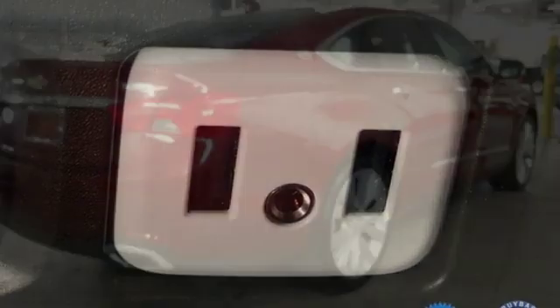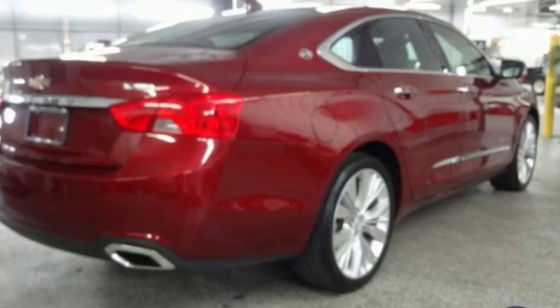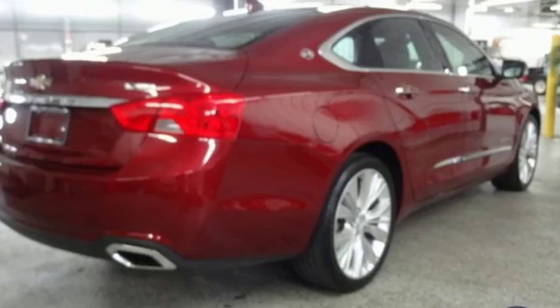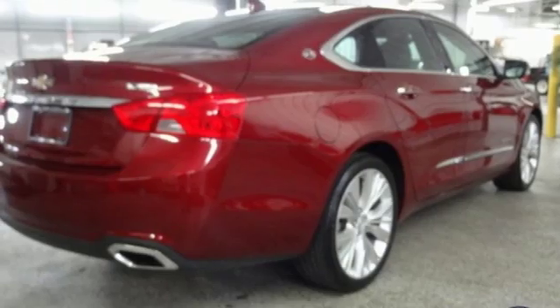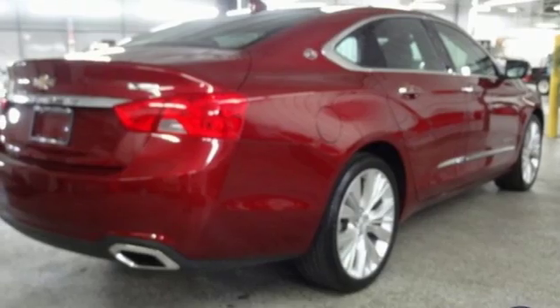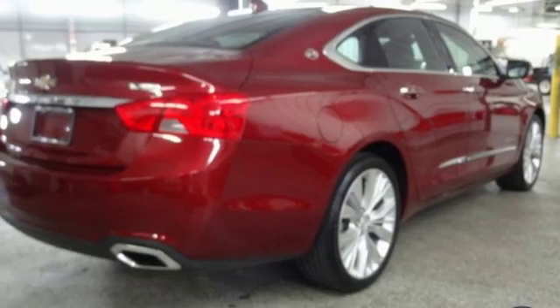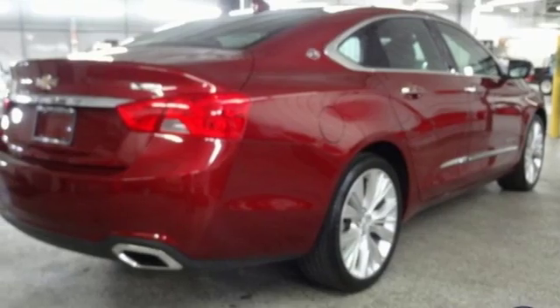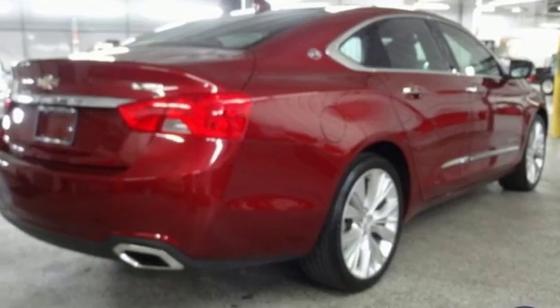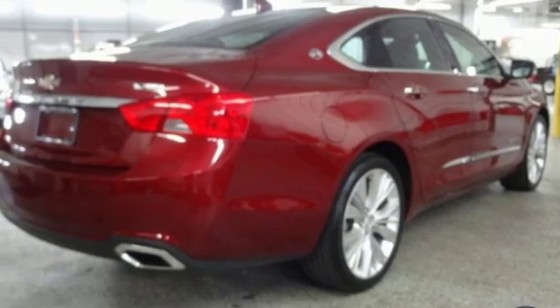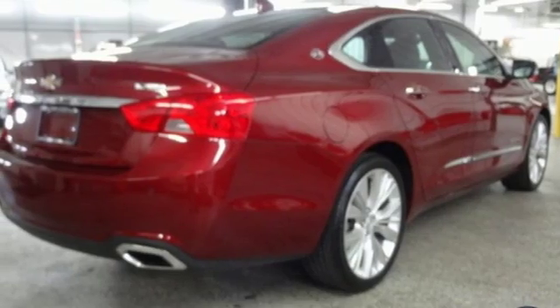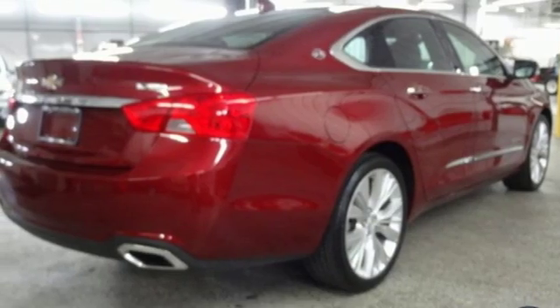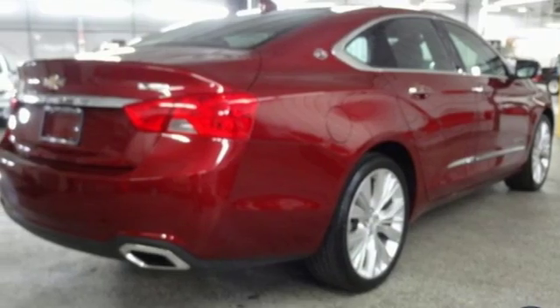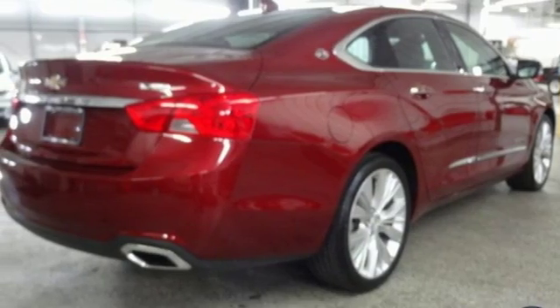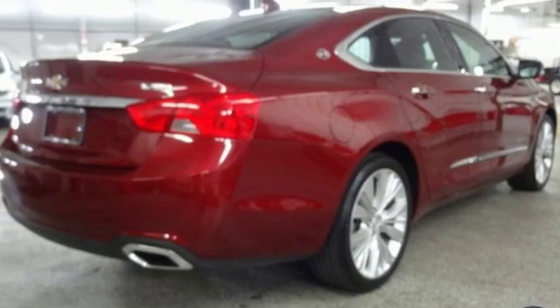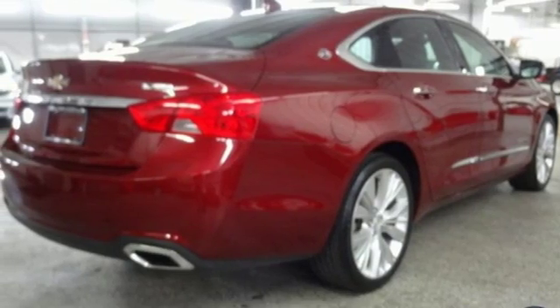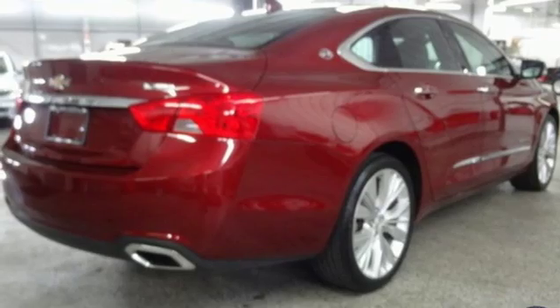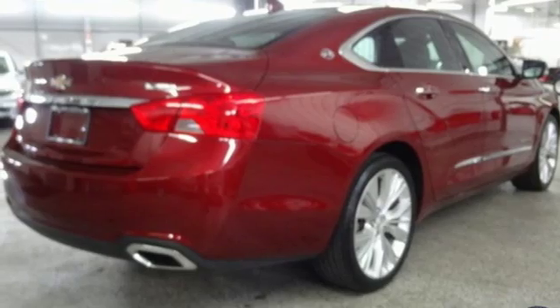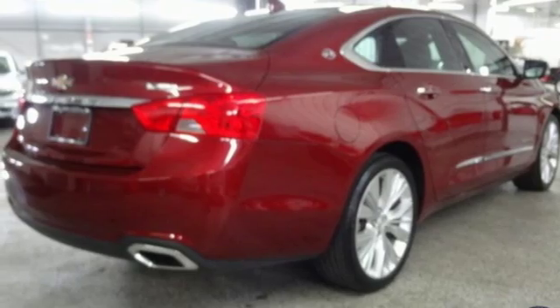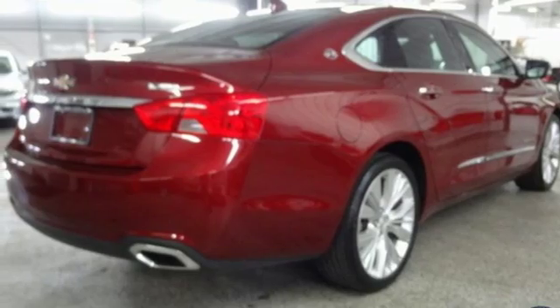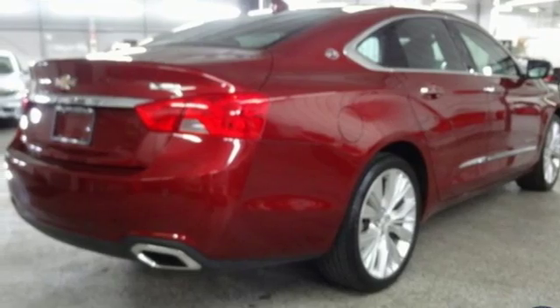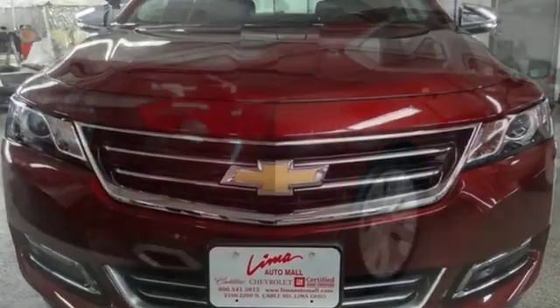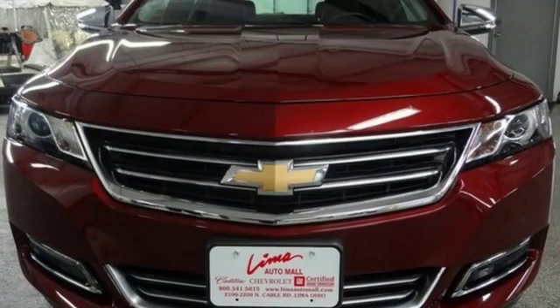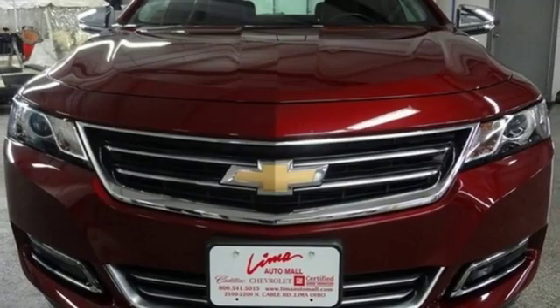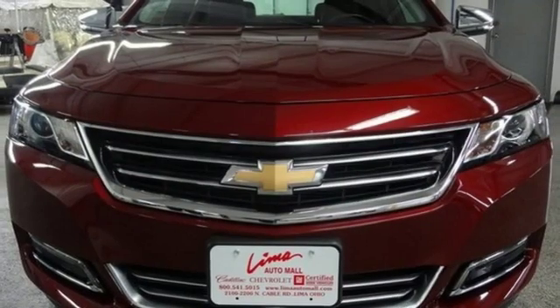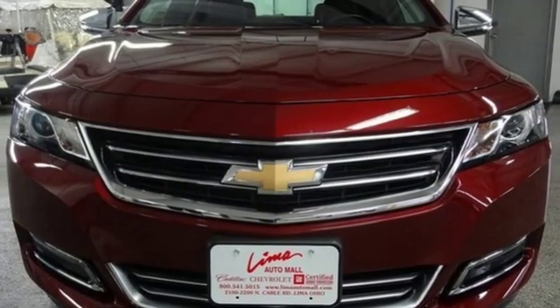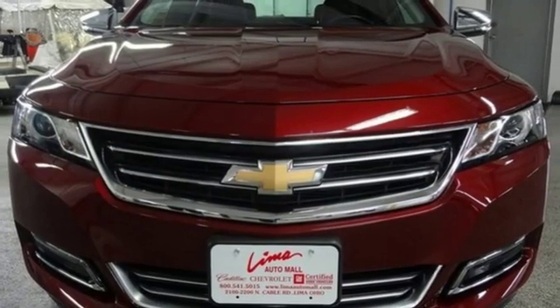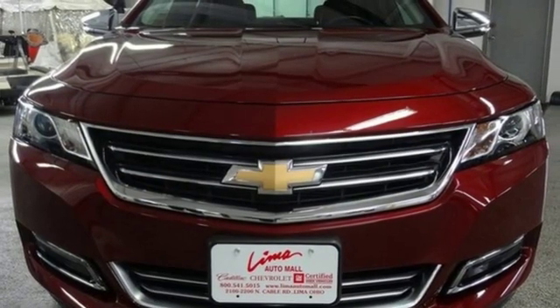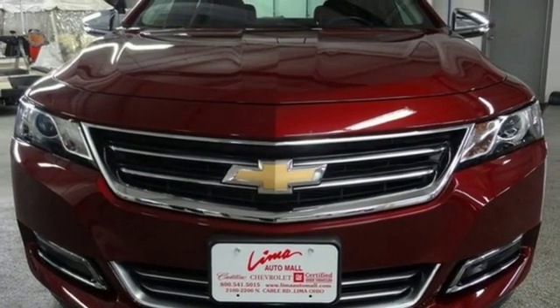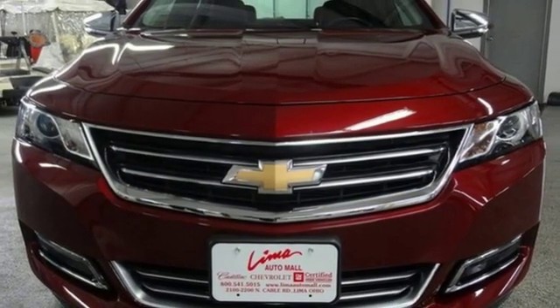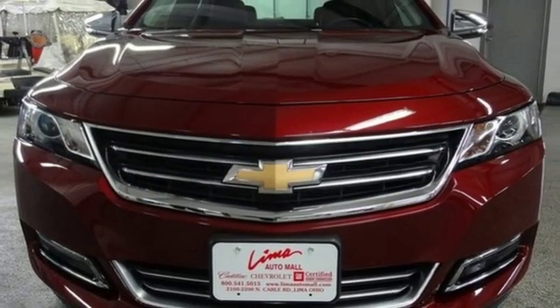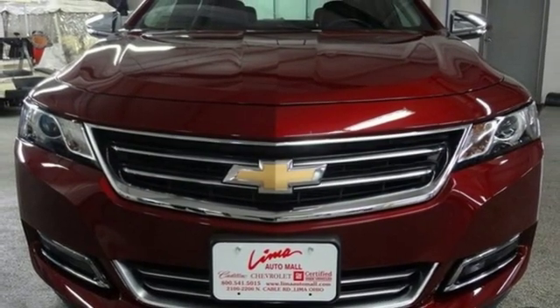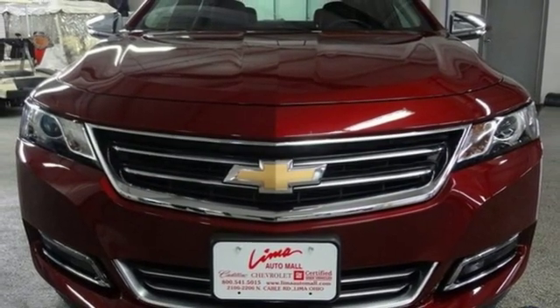V6 engine, aluminum wheels, gas pressurized shocks, and automatic transmission.